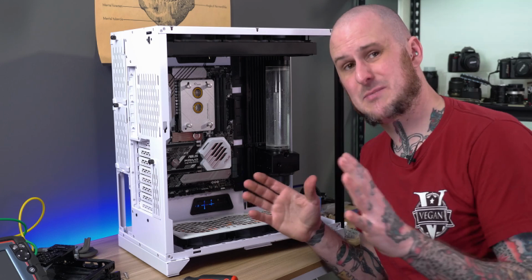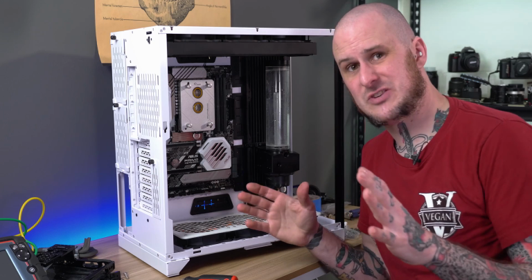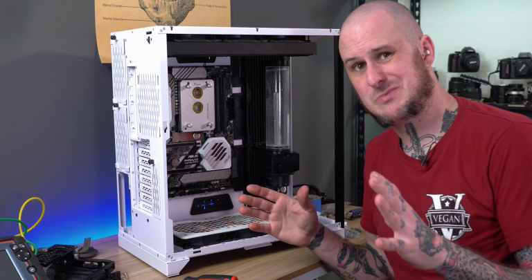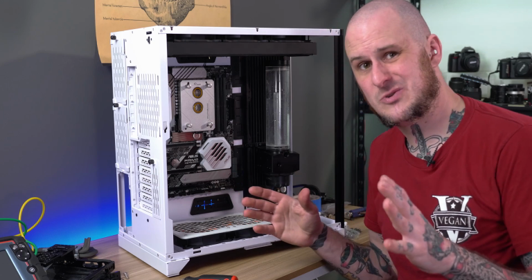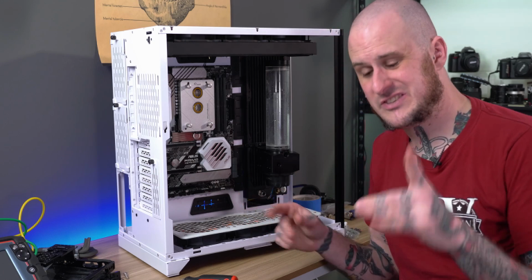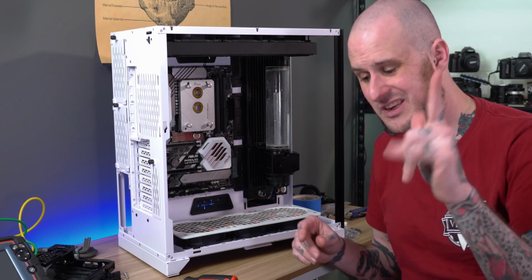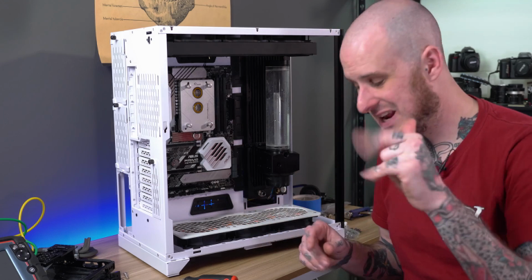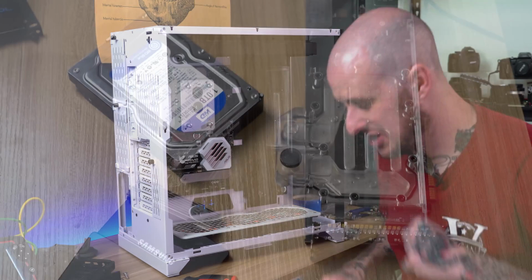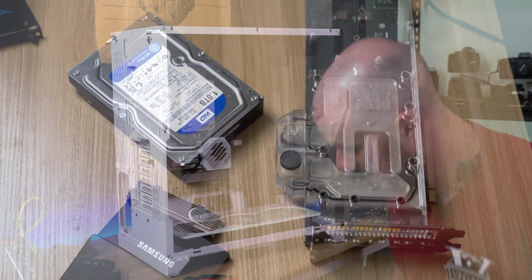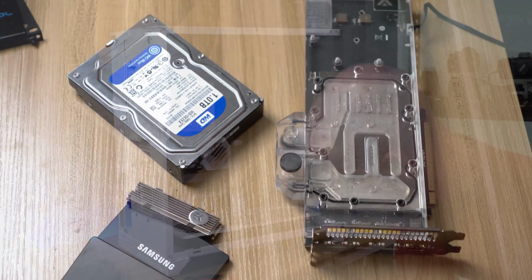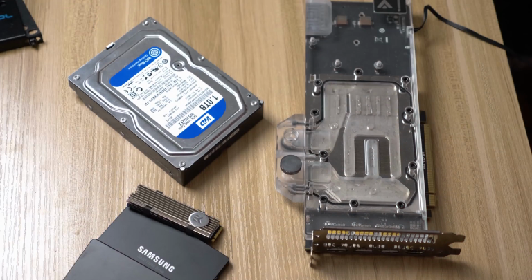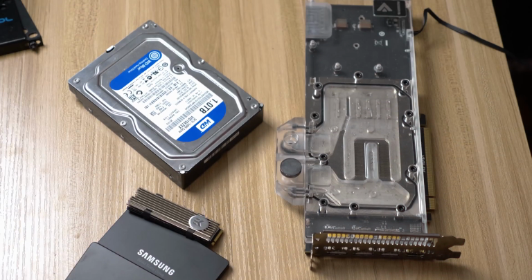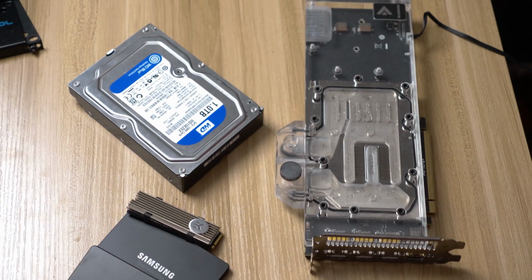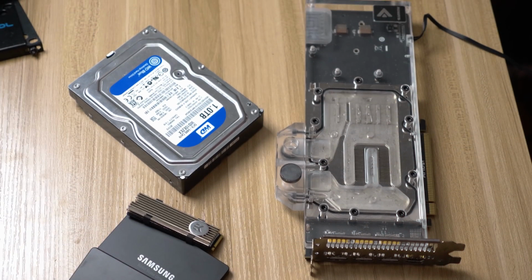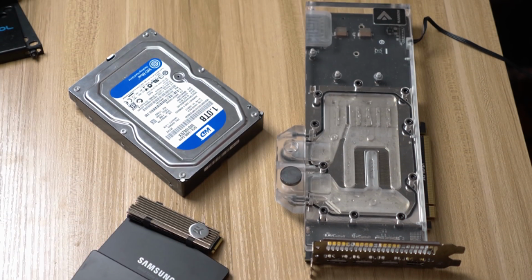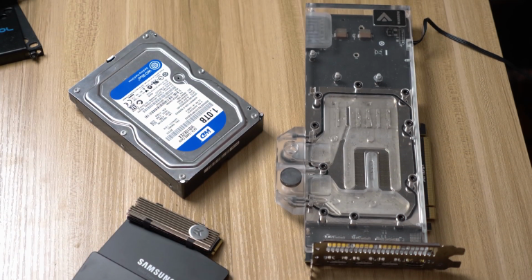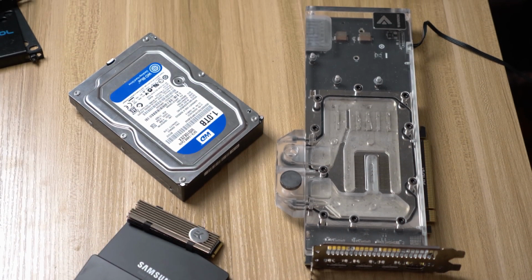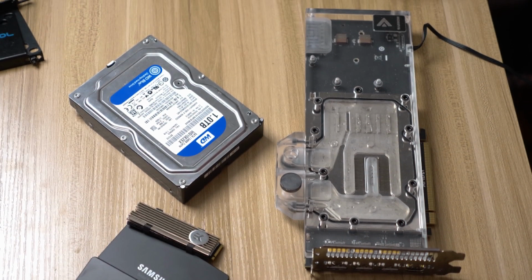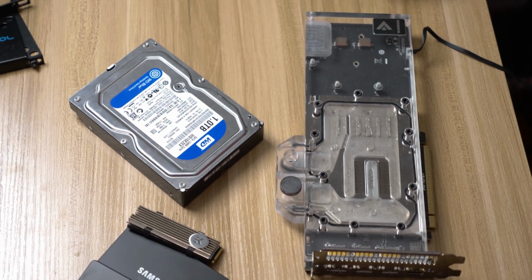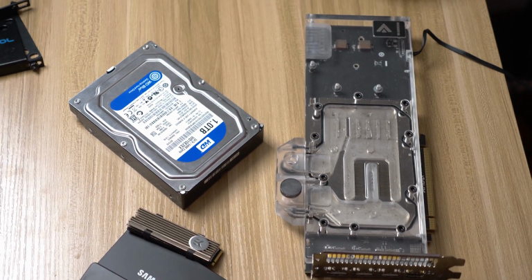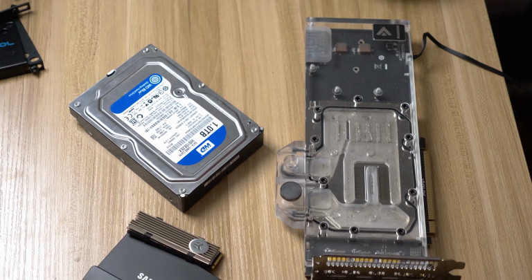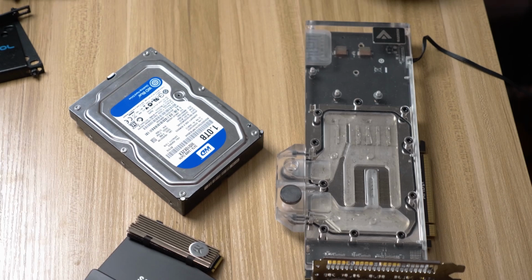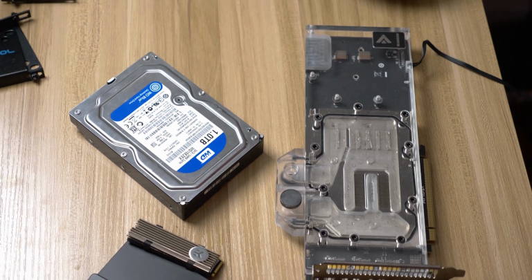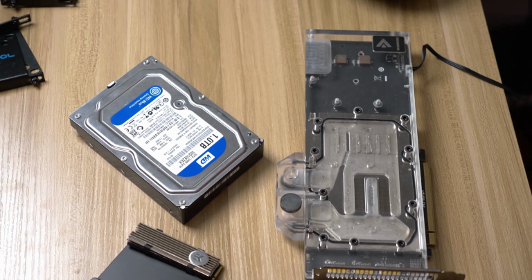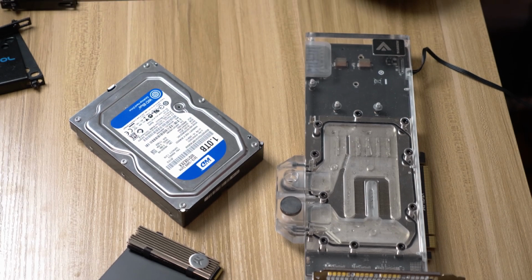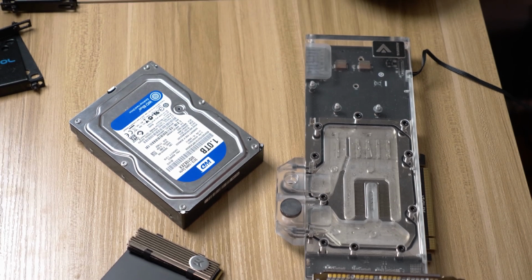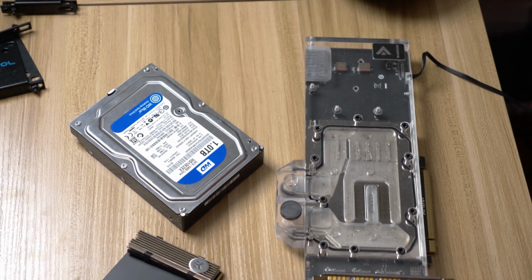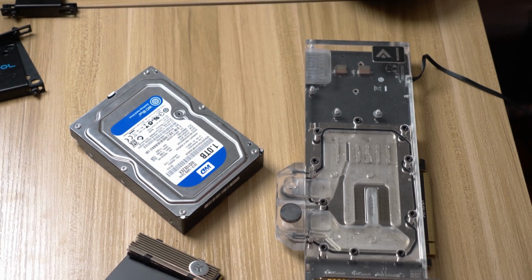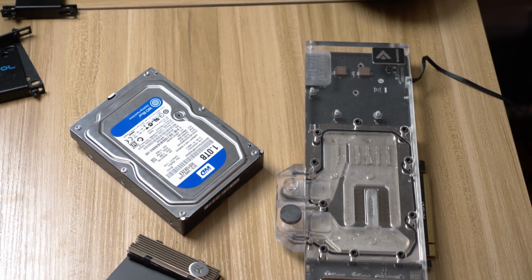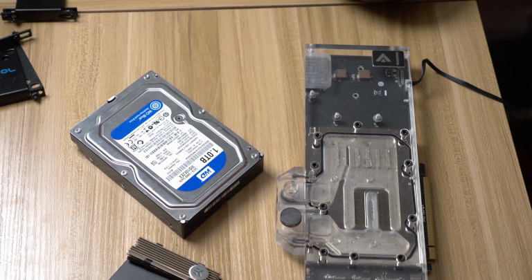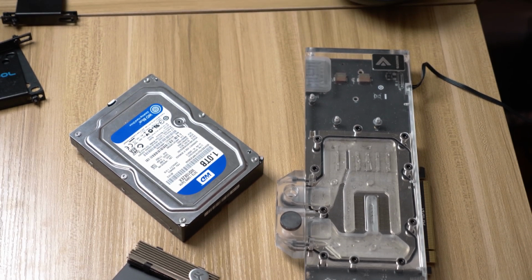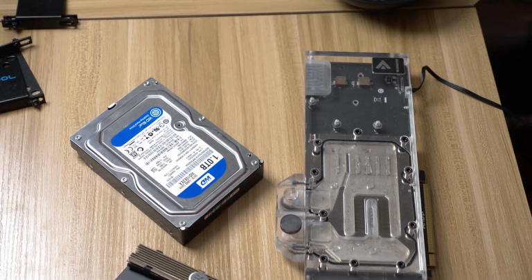It's time to get the GPU into this thing, then I can start plumbing. I'm reusing my Vega 56 graphics card with the Barrow water block that's on it.